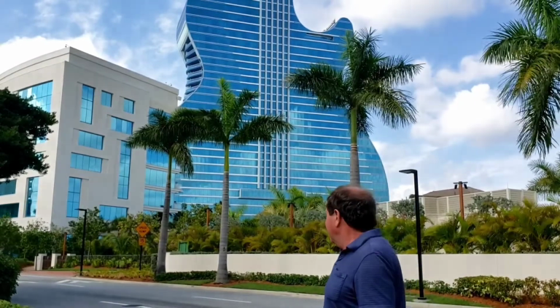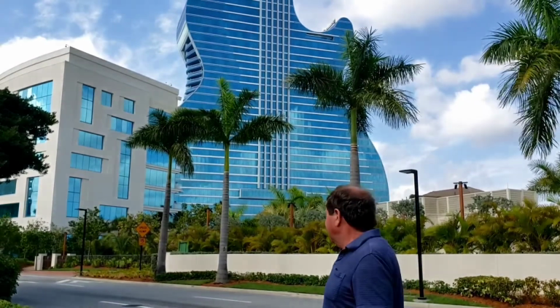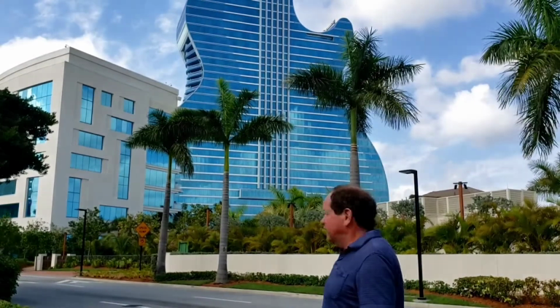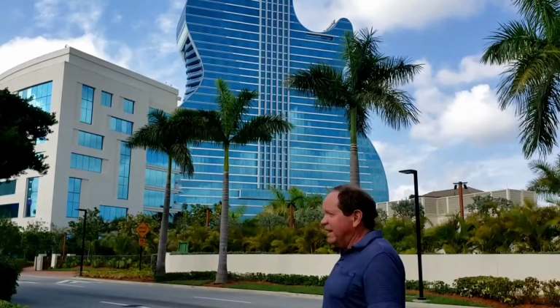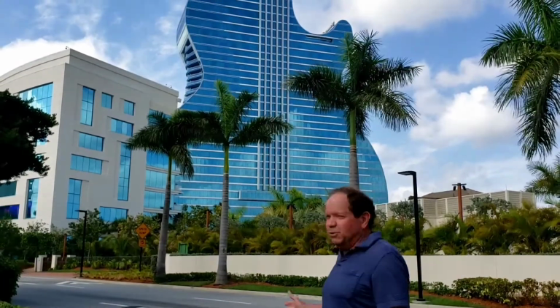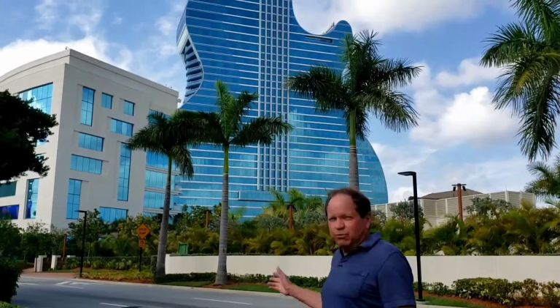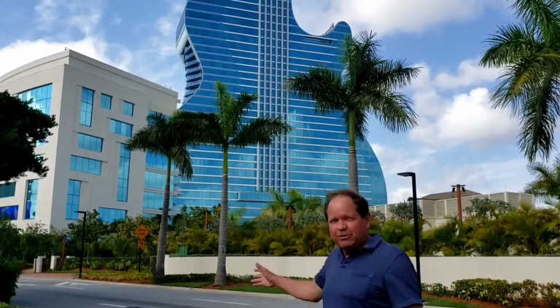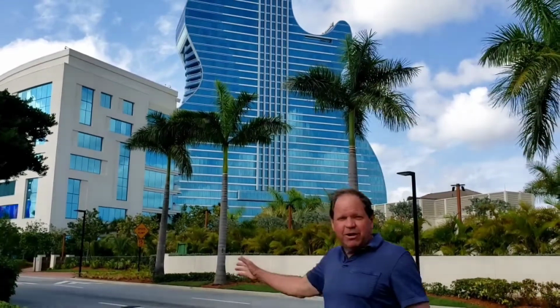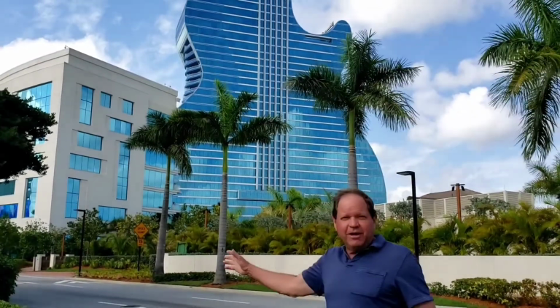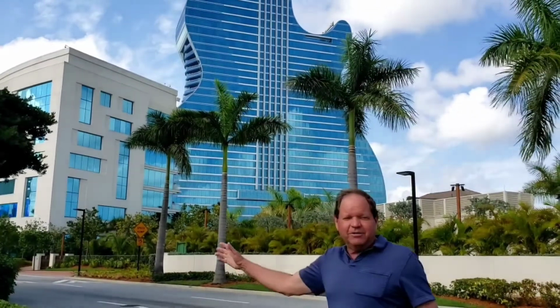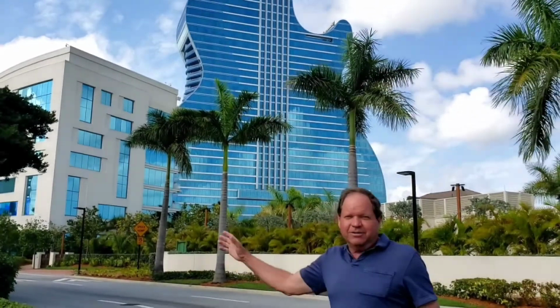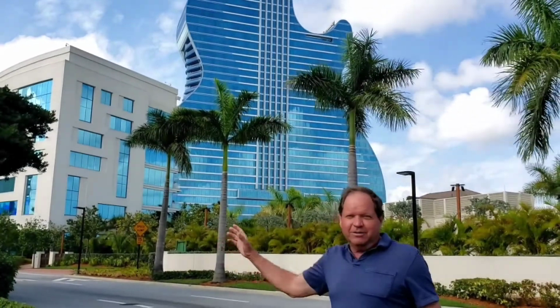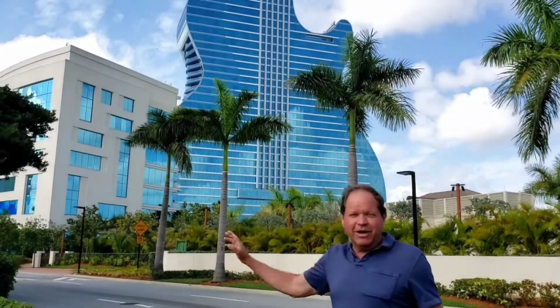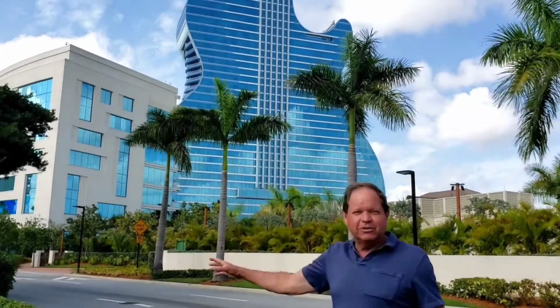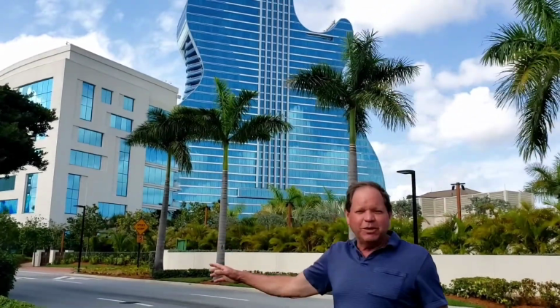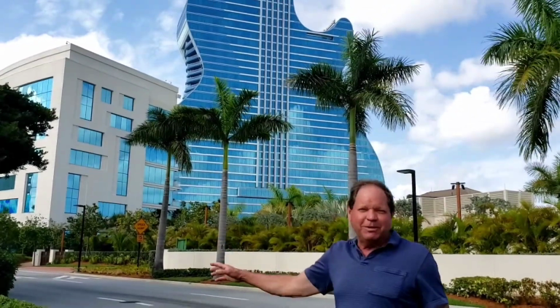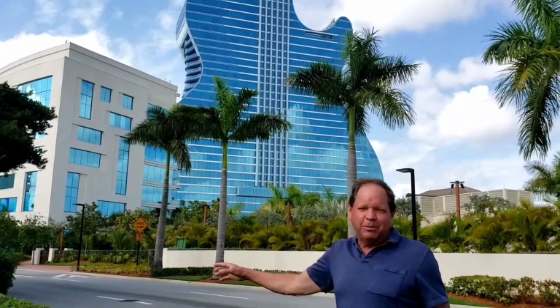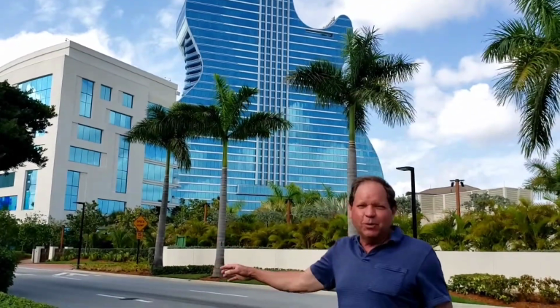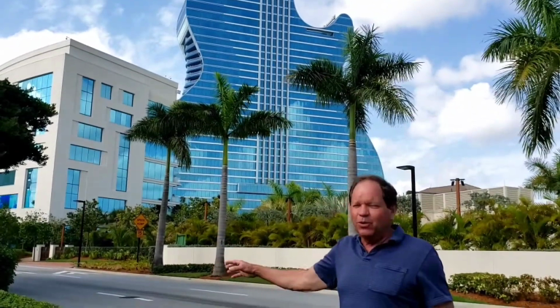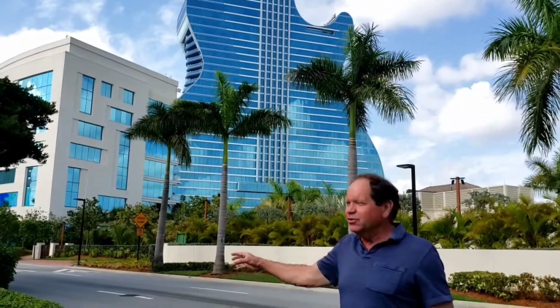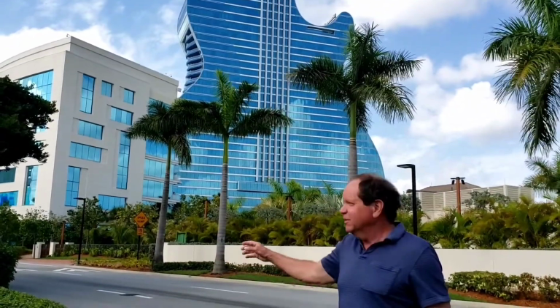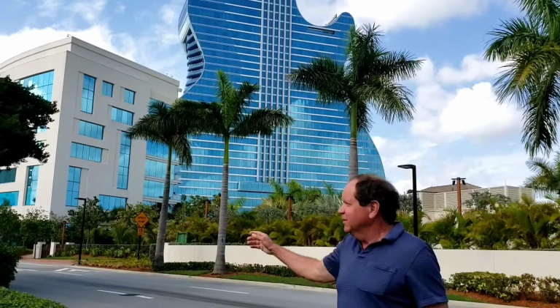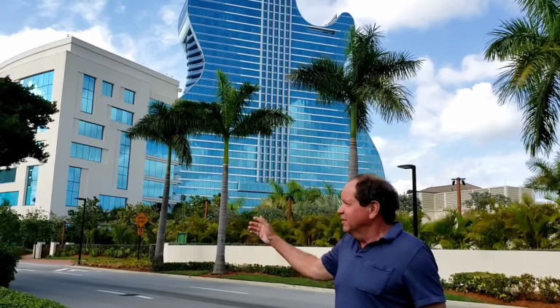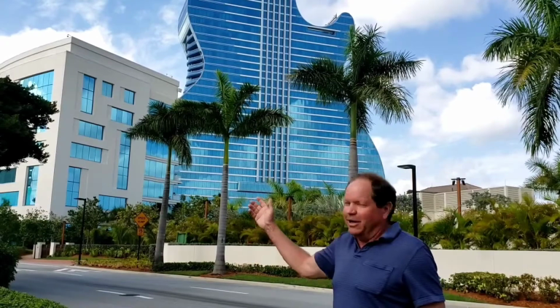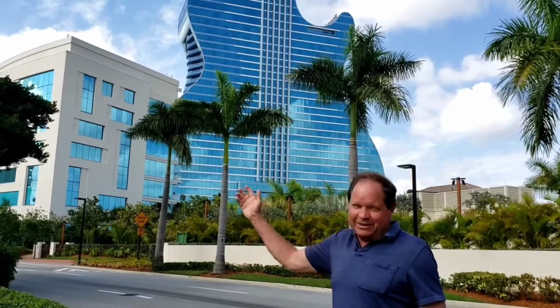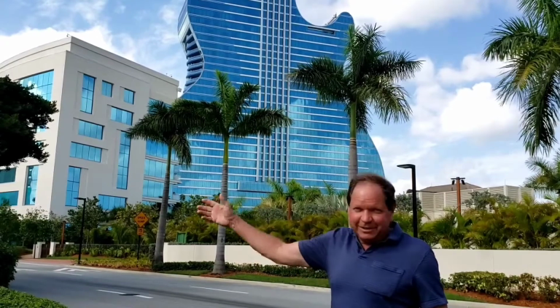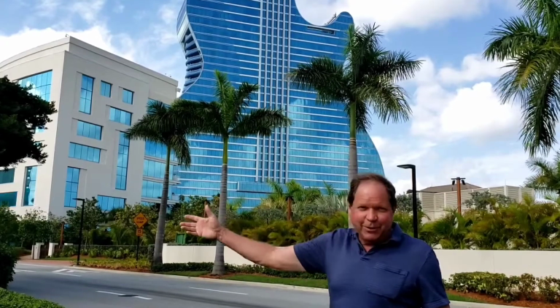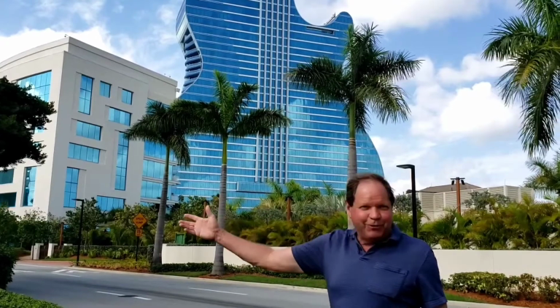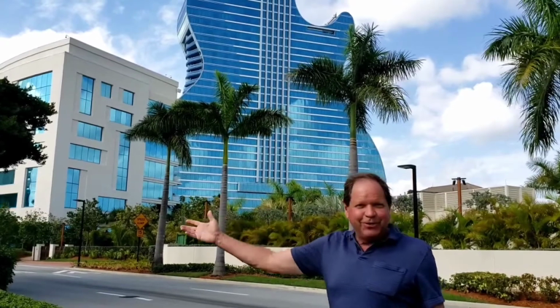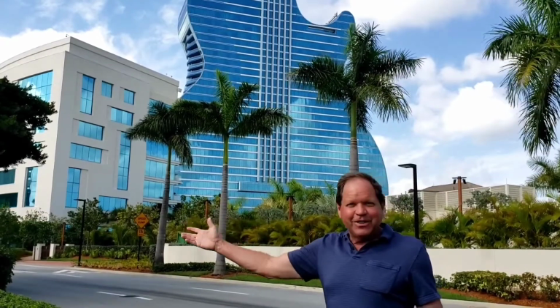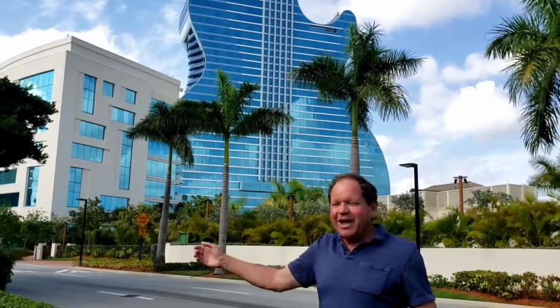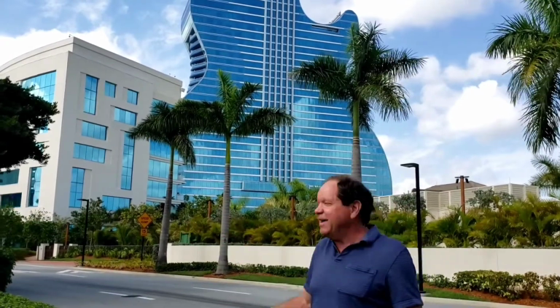It's attached with restaurants, great swimming pools, and a casino if you're into that.